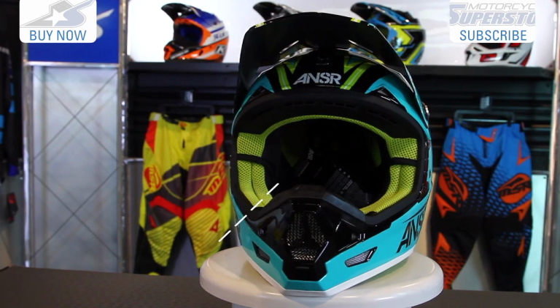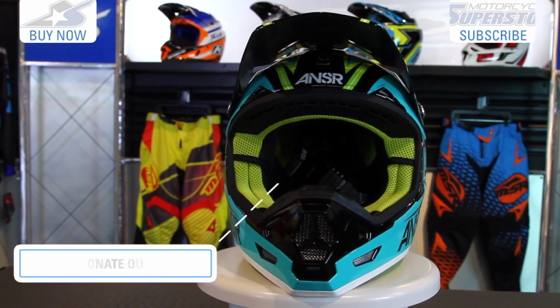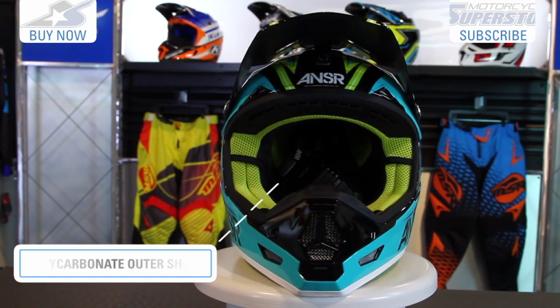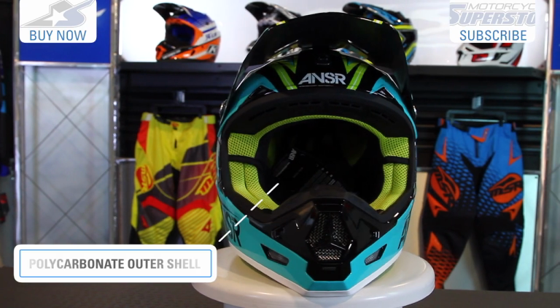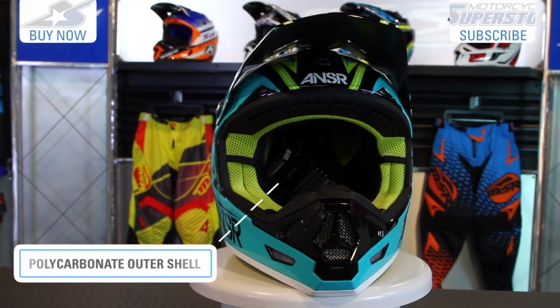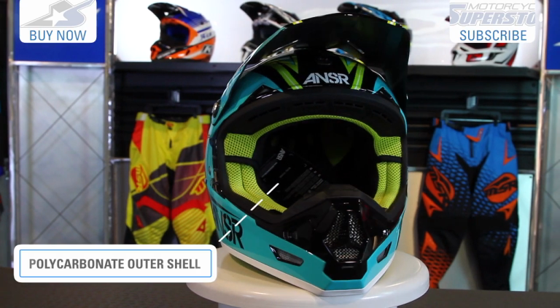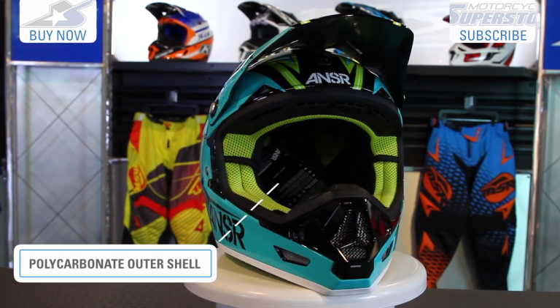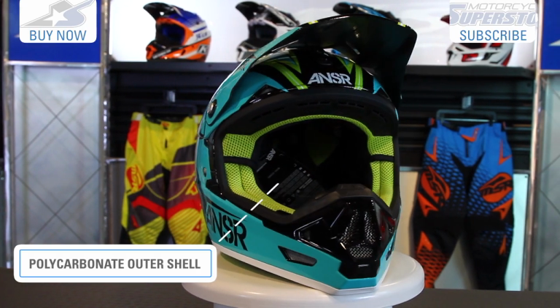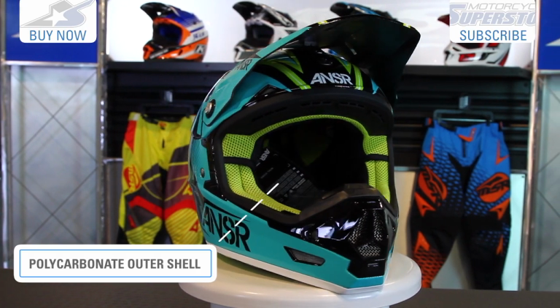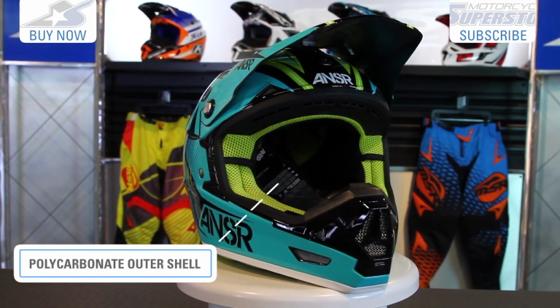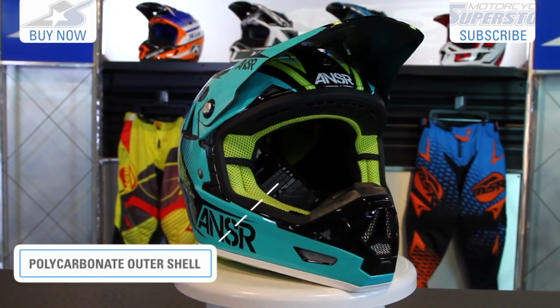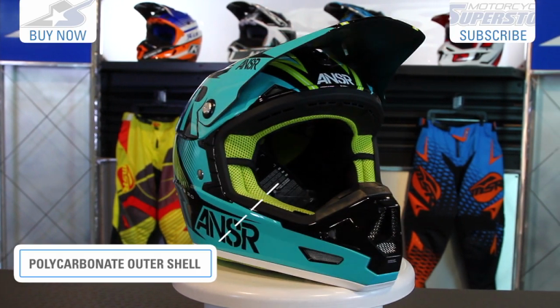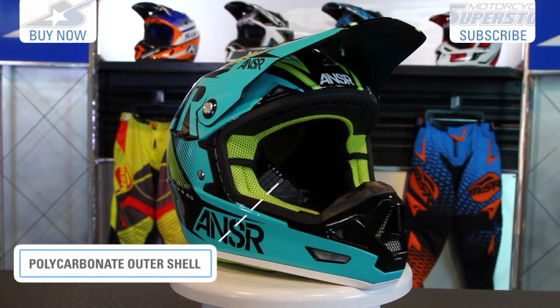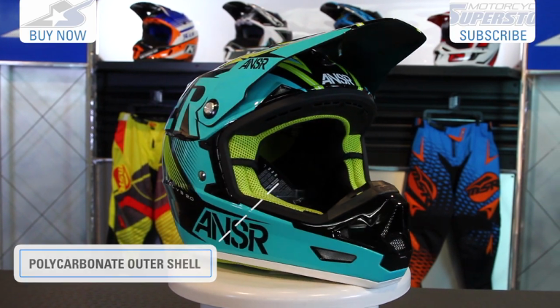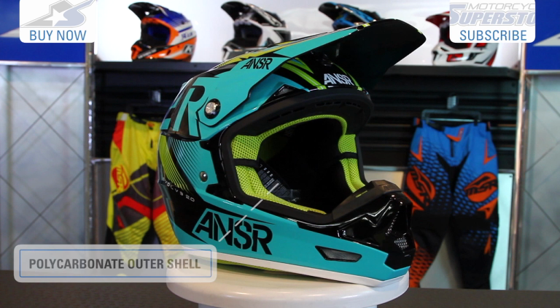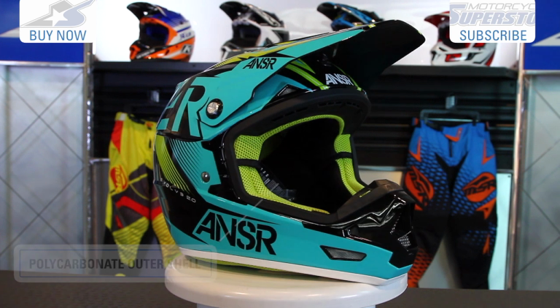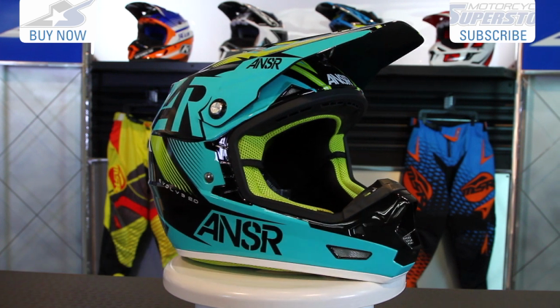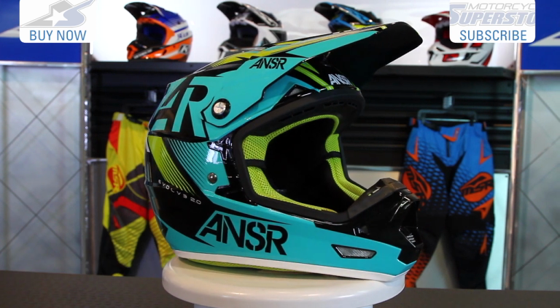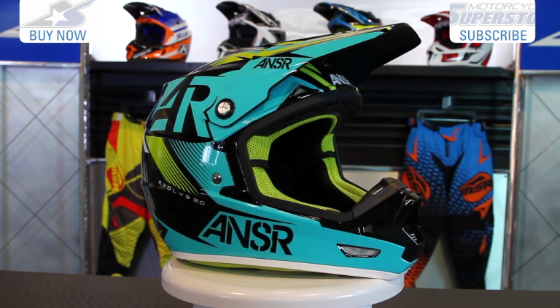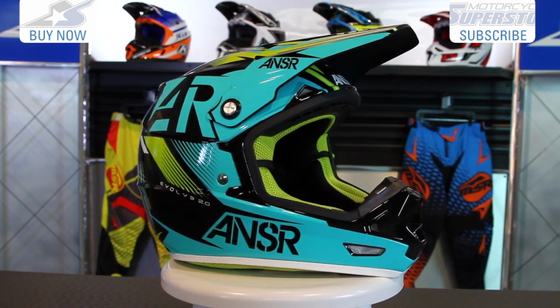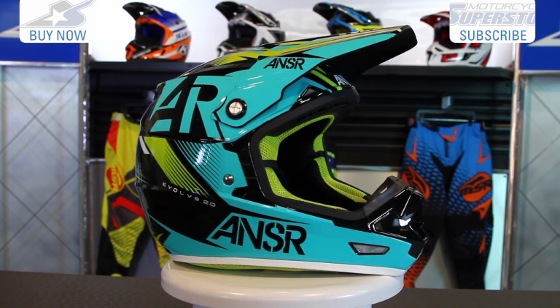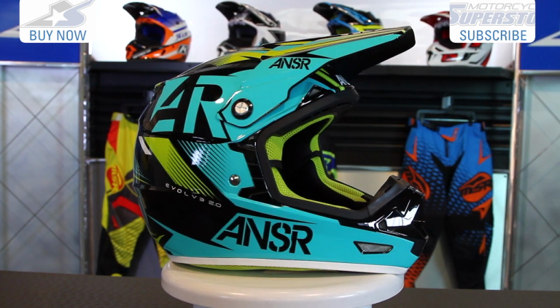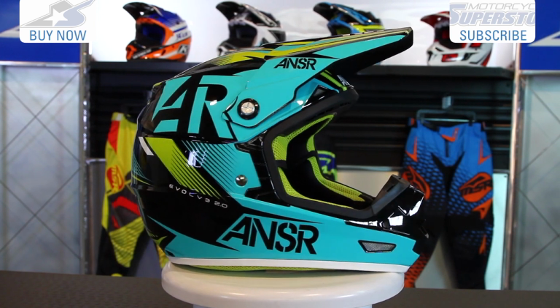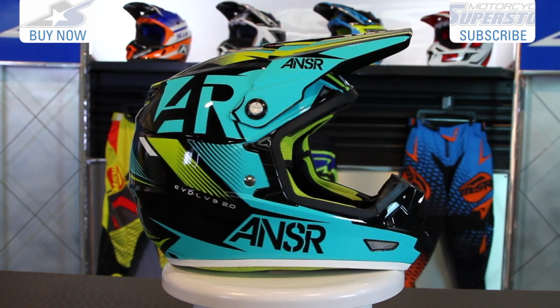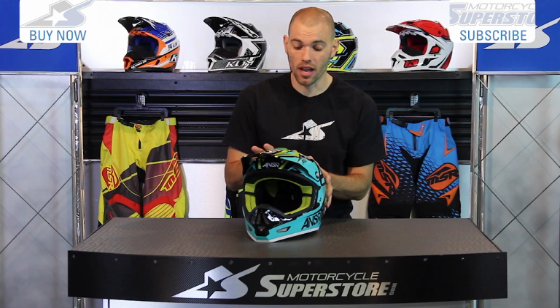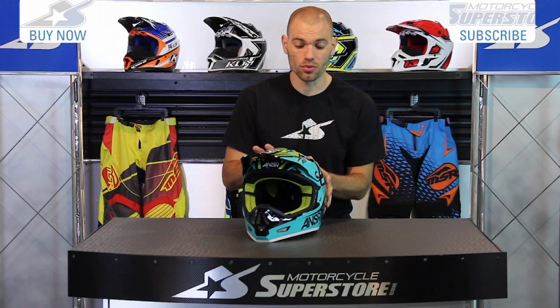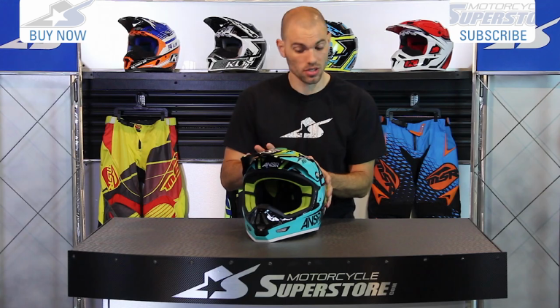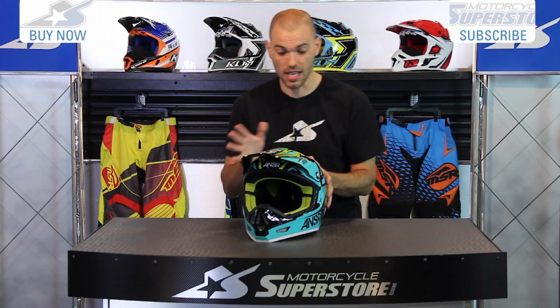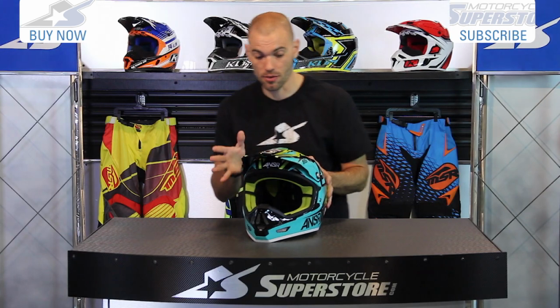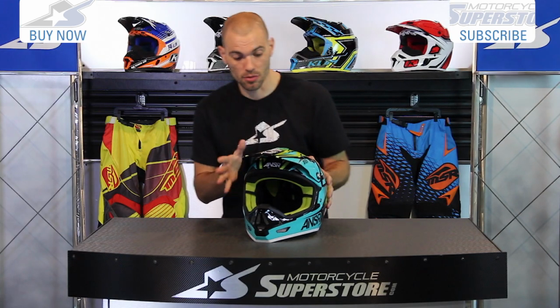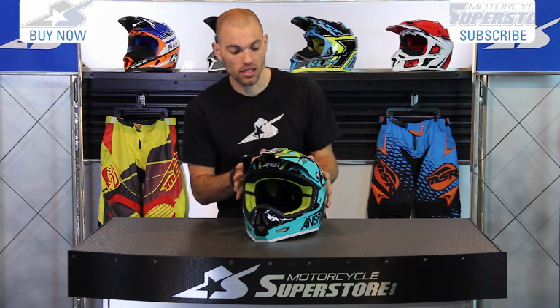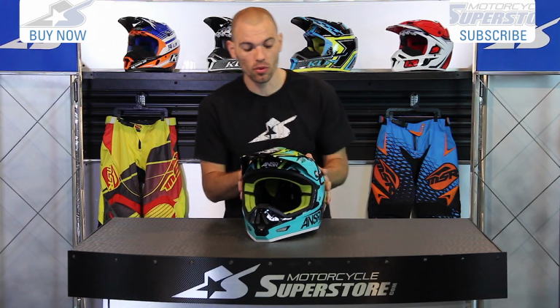The outer construction is made from a polycarbonate outer shell. A size large is 3.3 pounds, which is dang respectable.